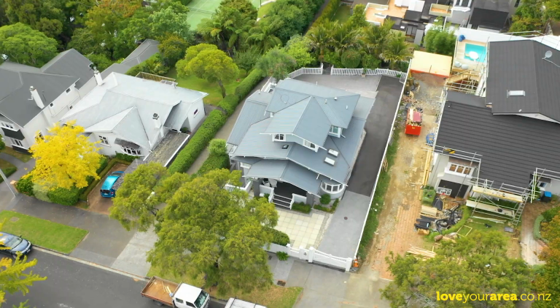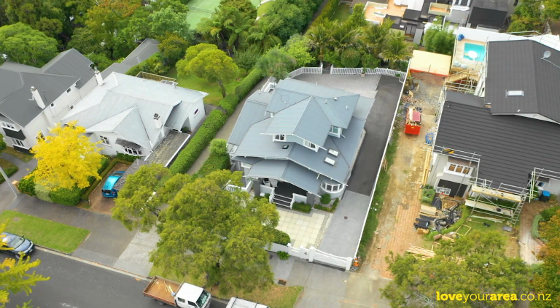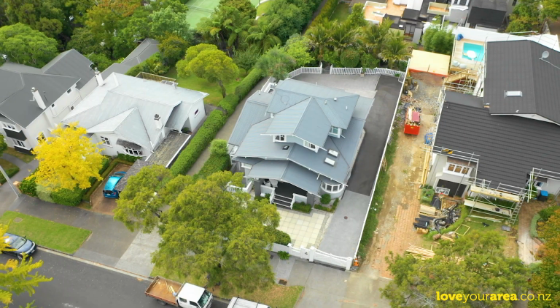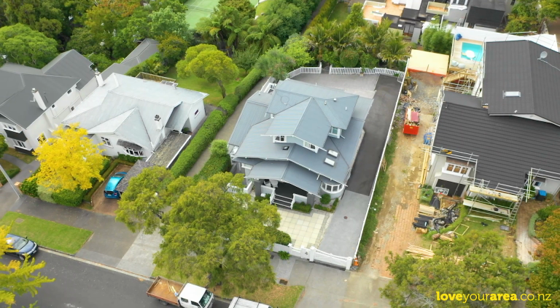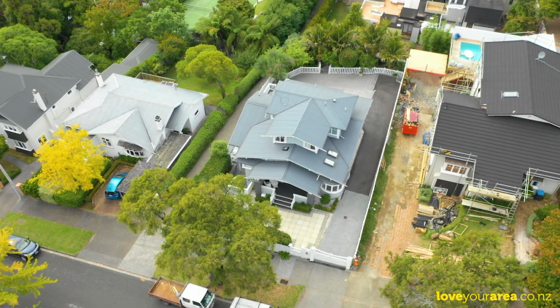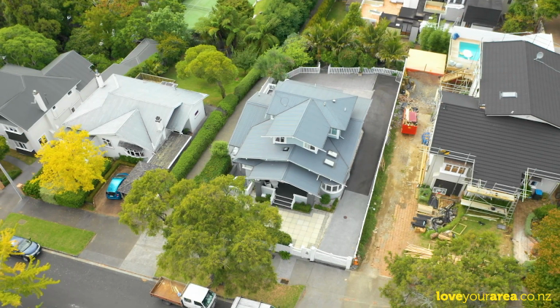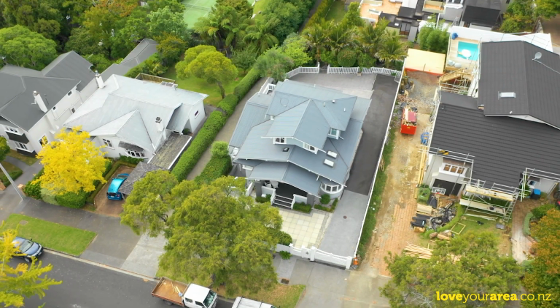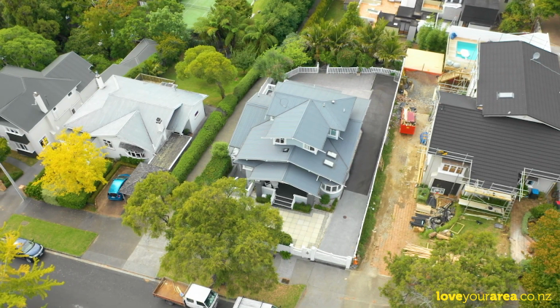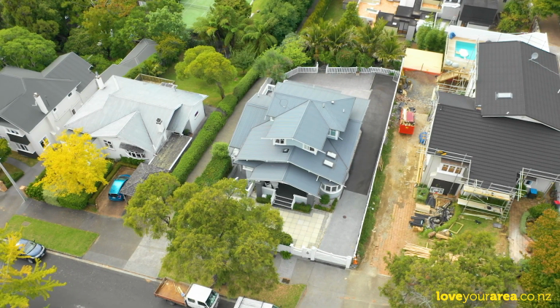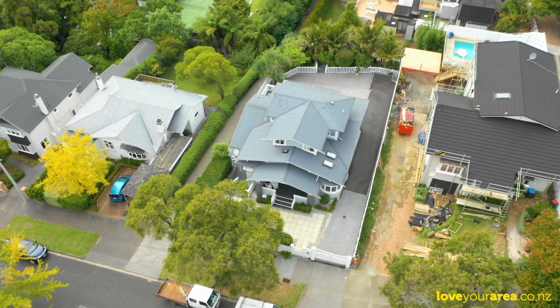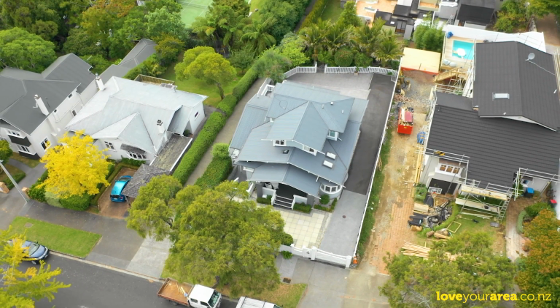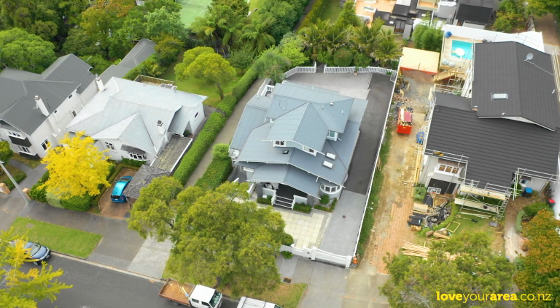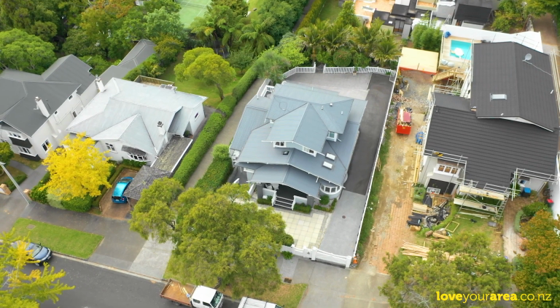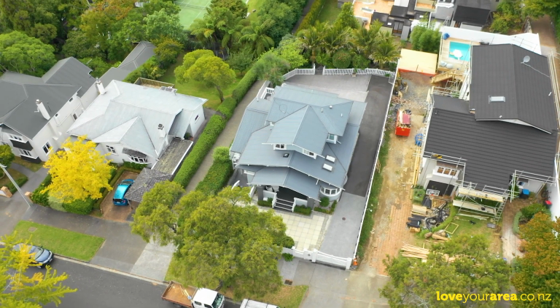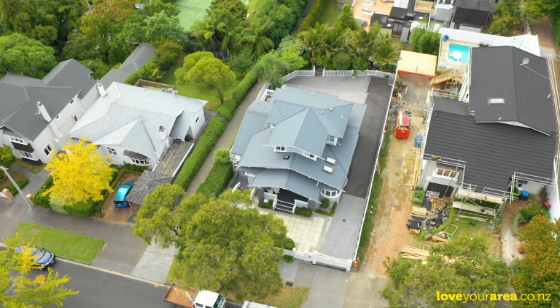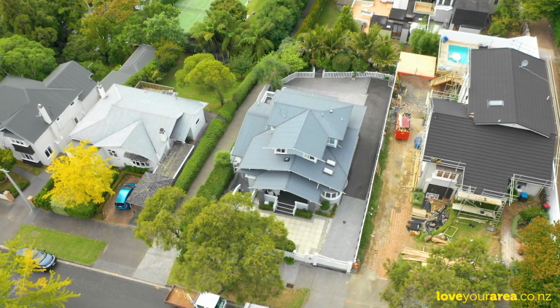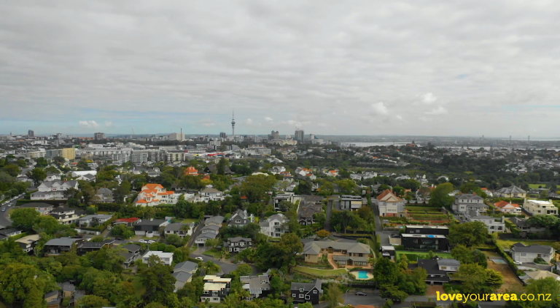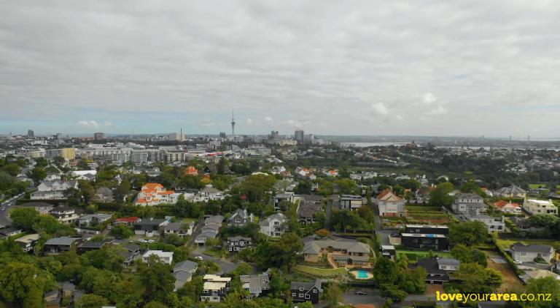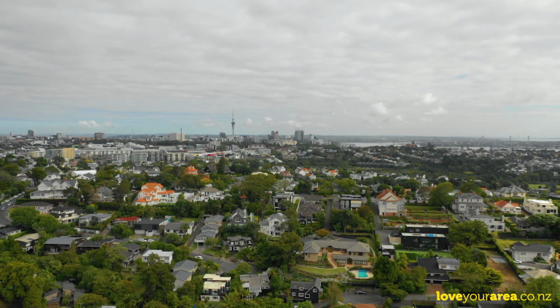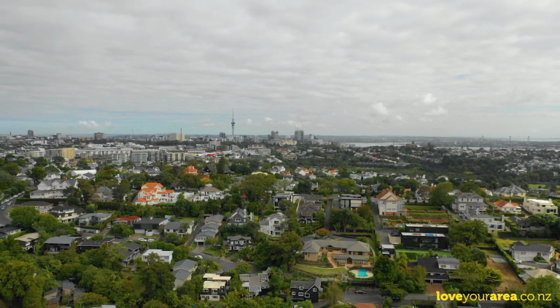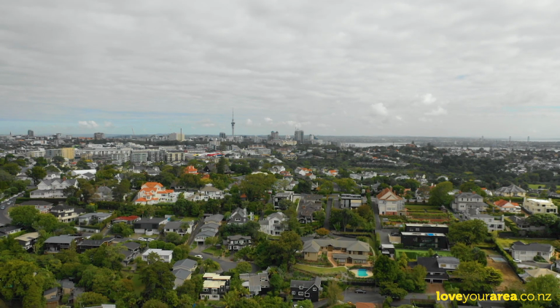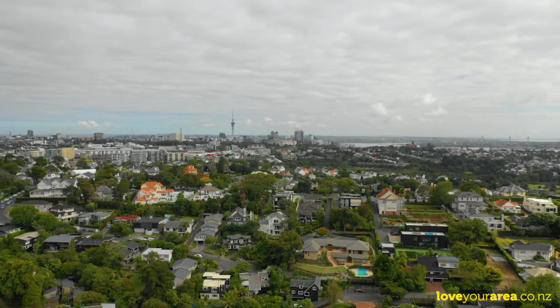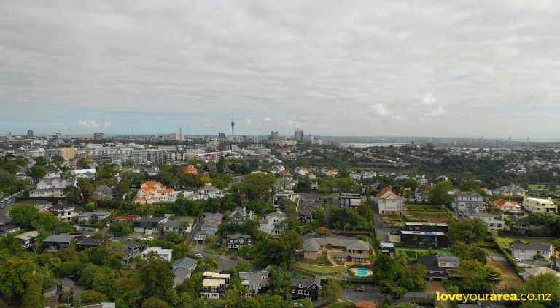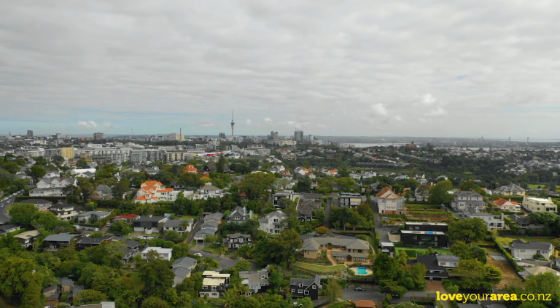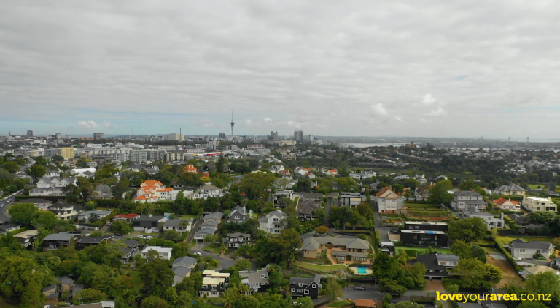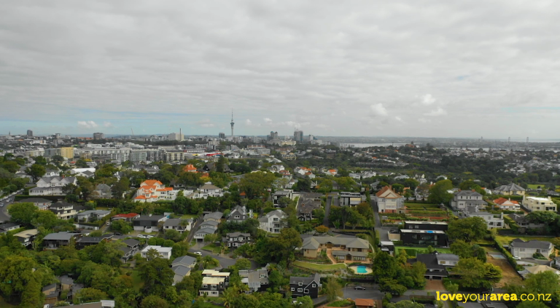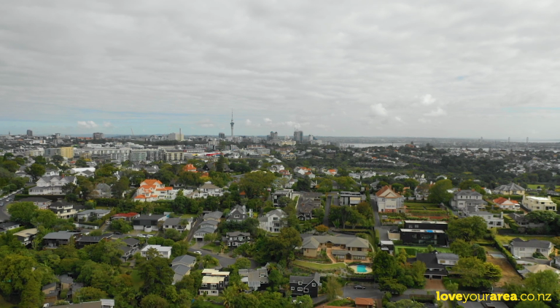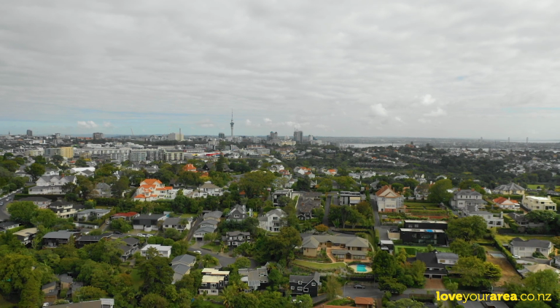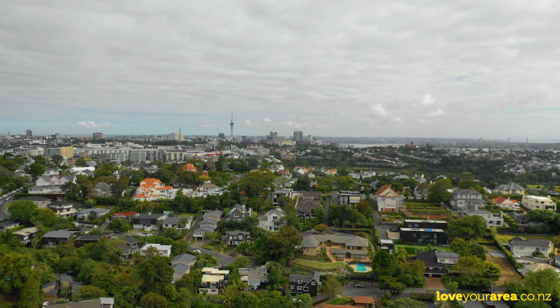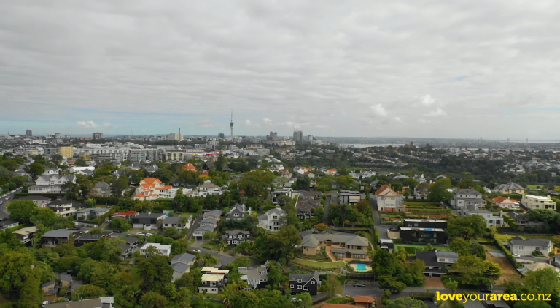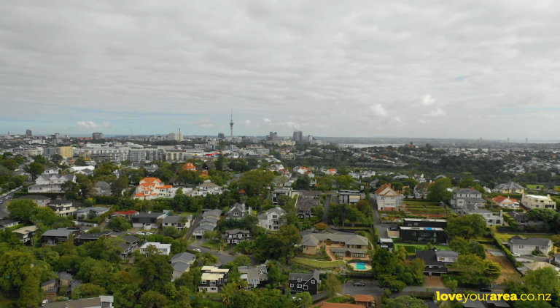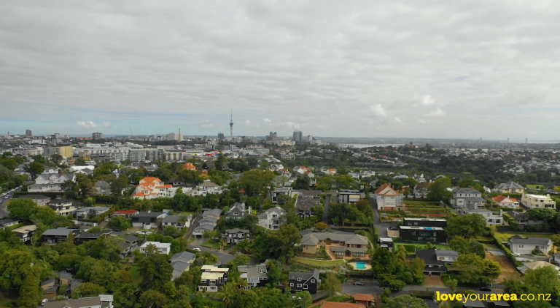If size matters, this home is a must-see. I think like me you're really going to love this home and you'll love this area.